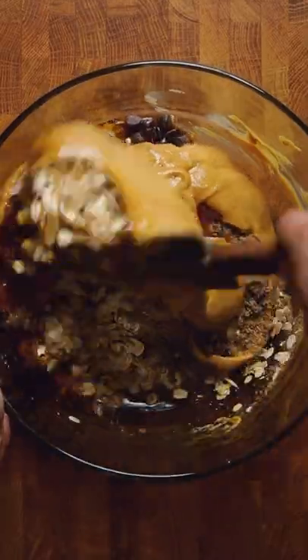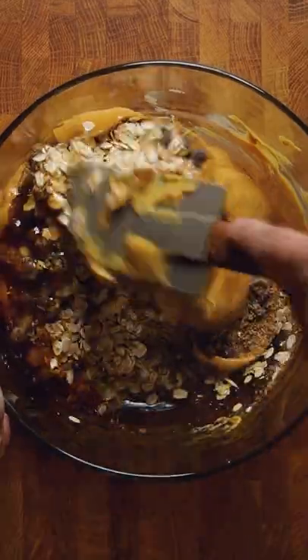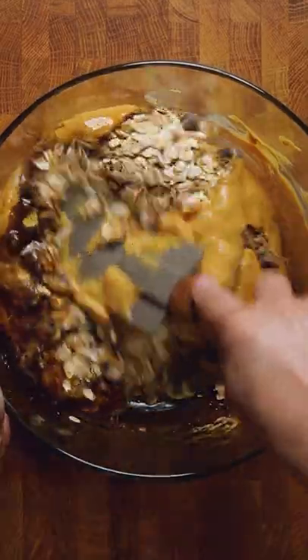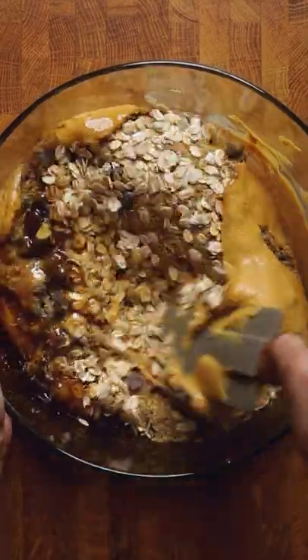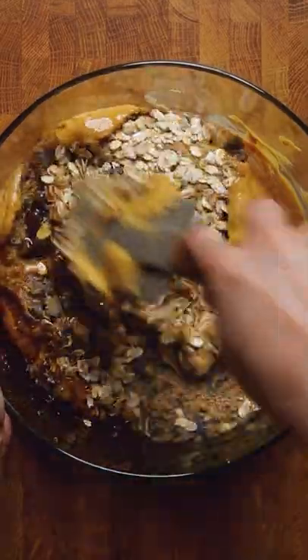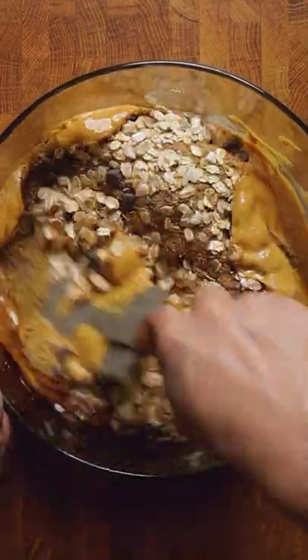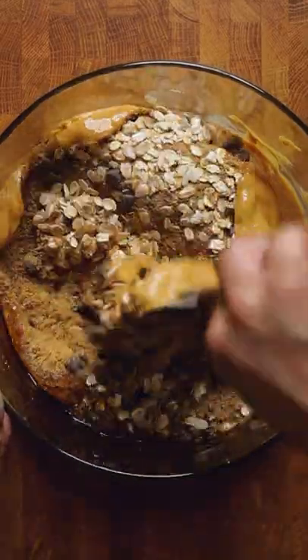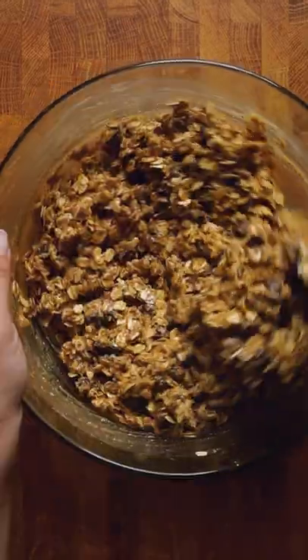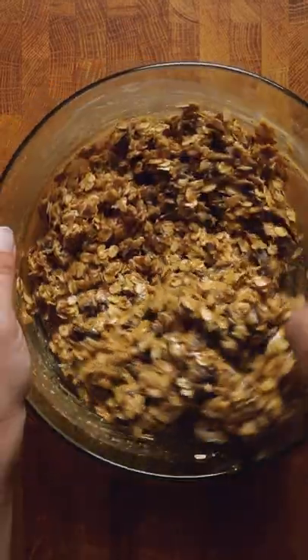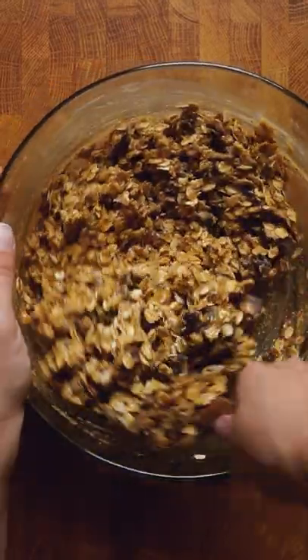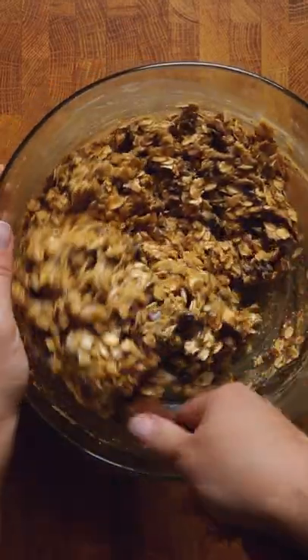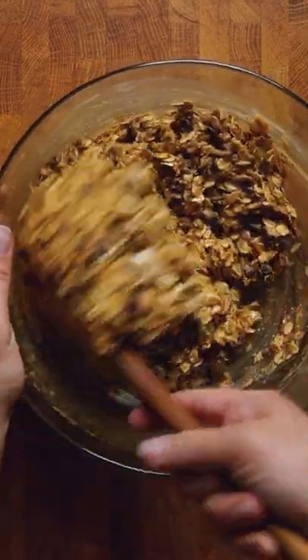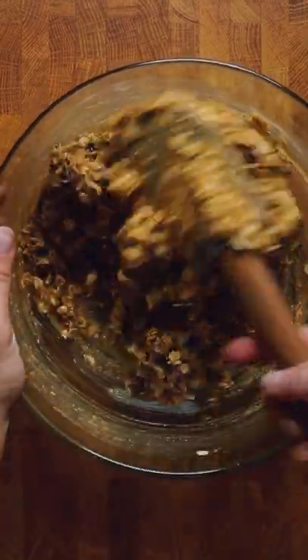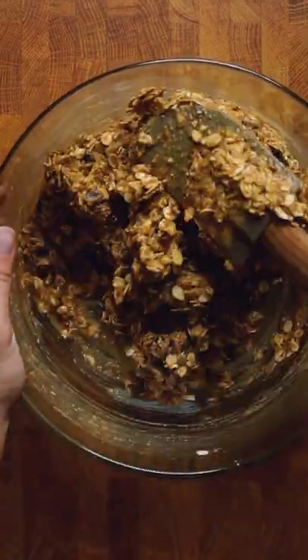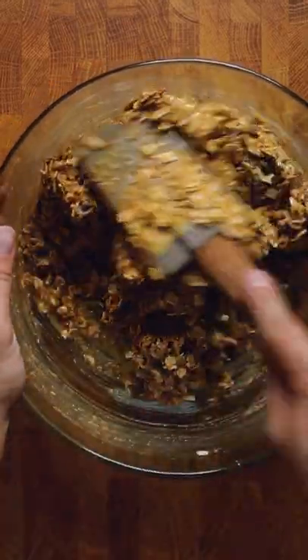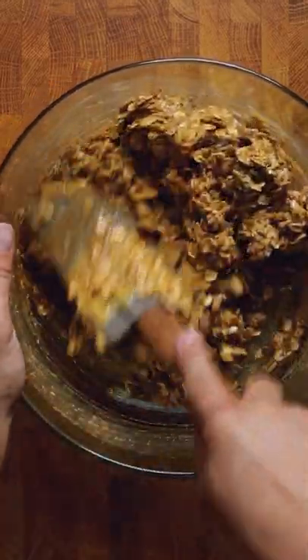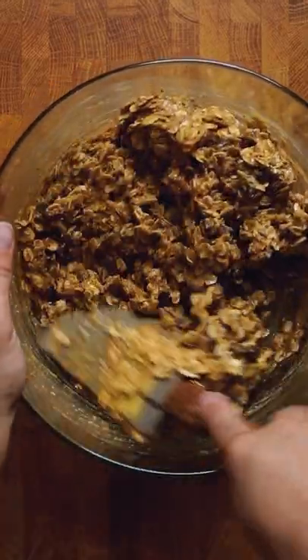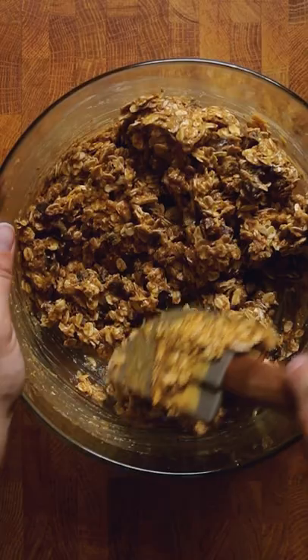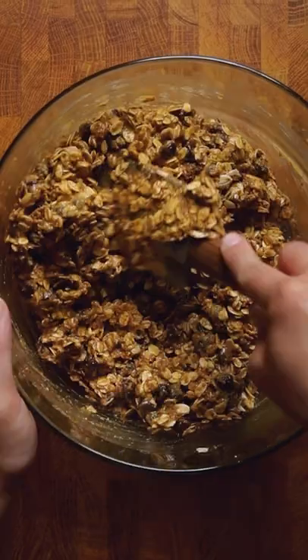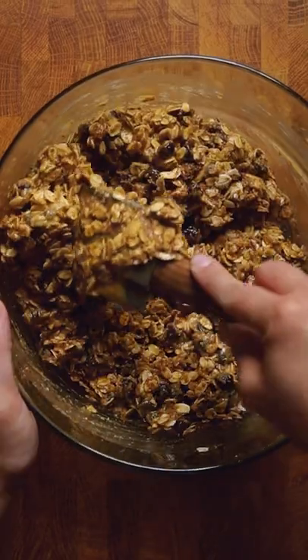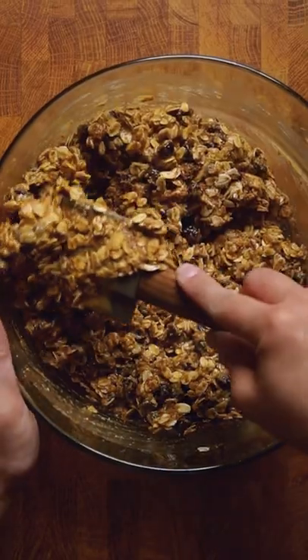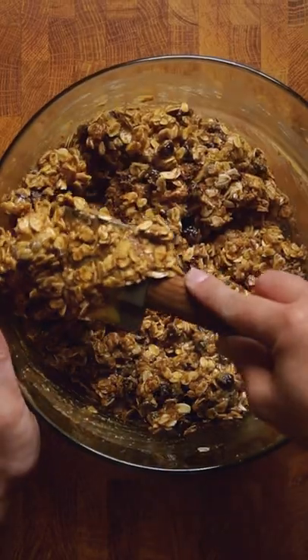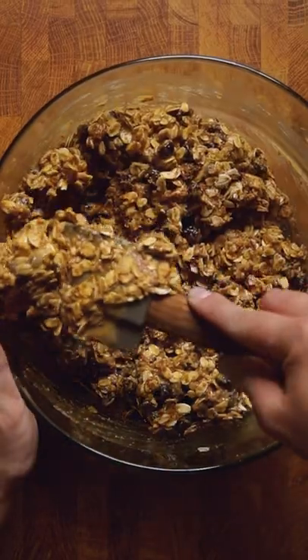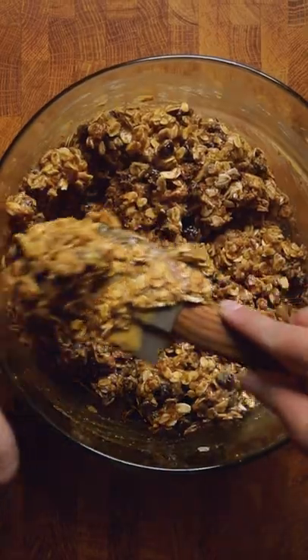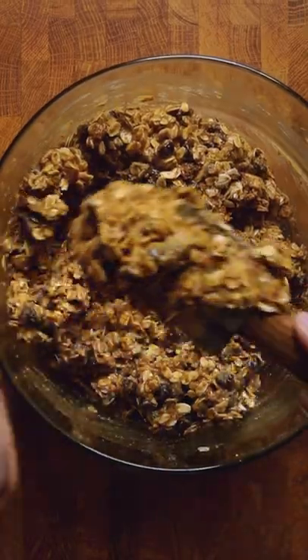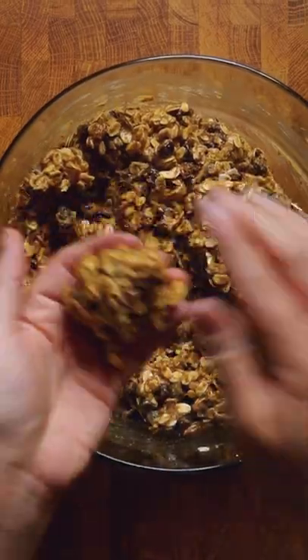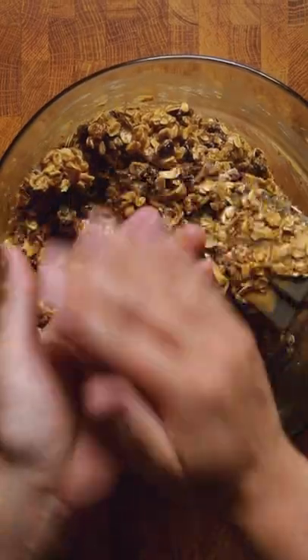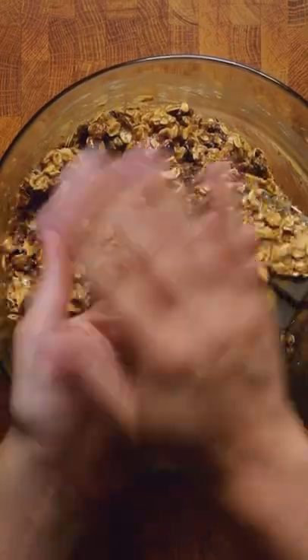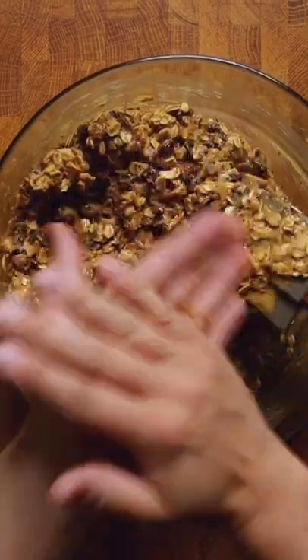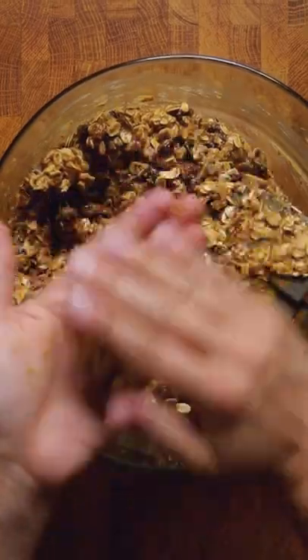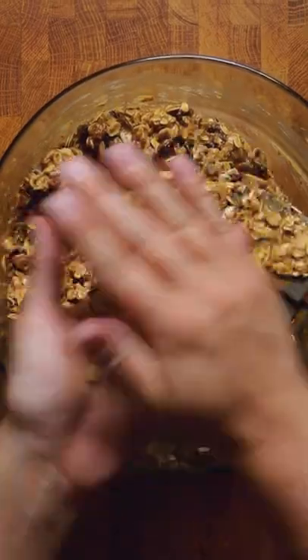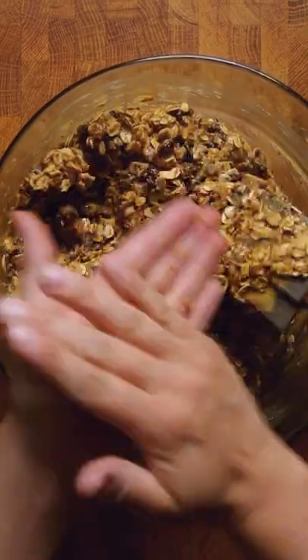Now it's just stirring so you get a nice uniform consistency, then grab some mixture, roll into balls, and repeat until no mixture remains.